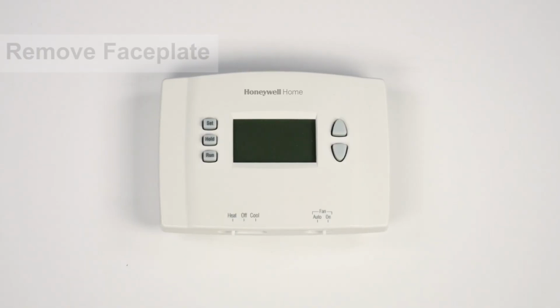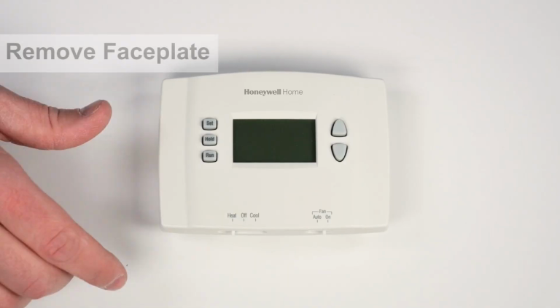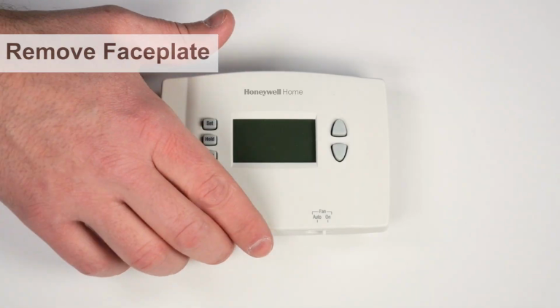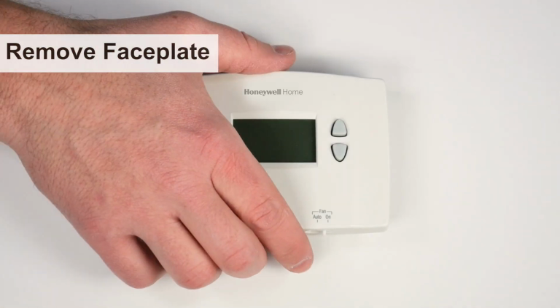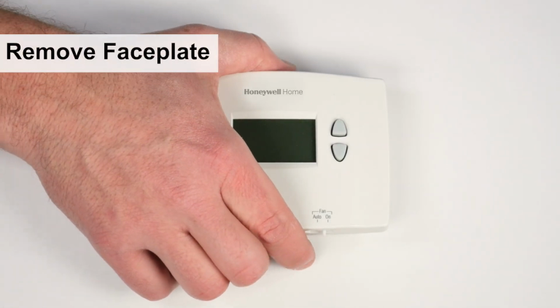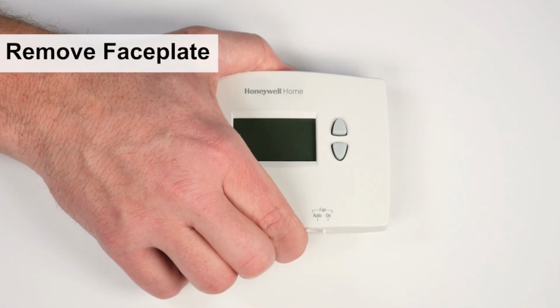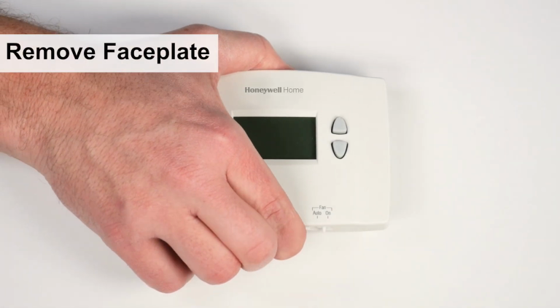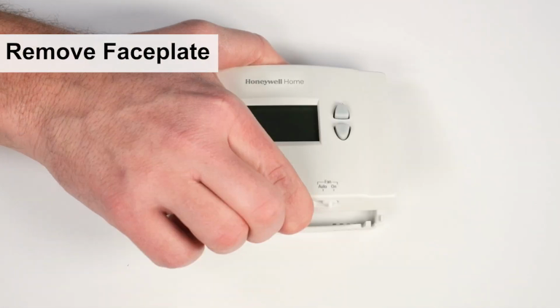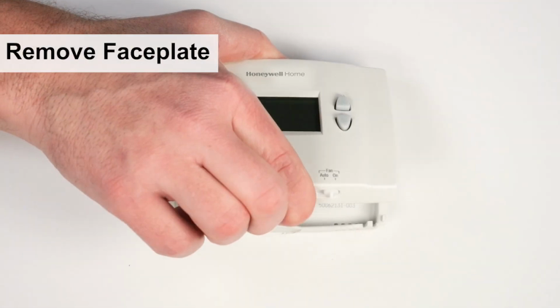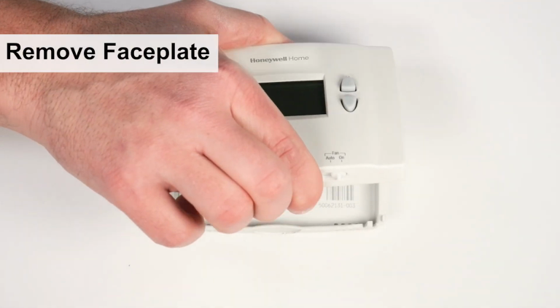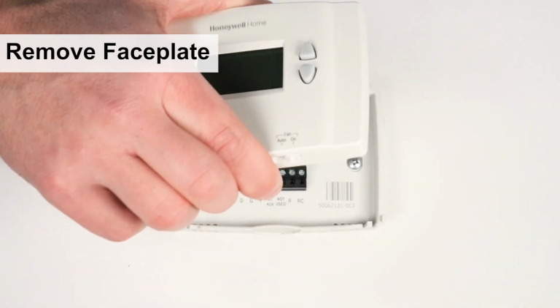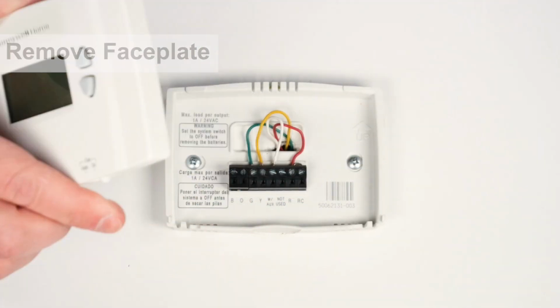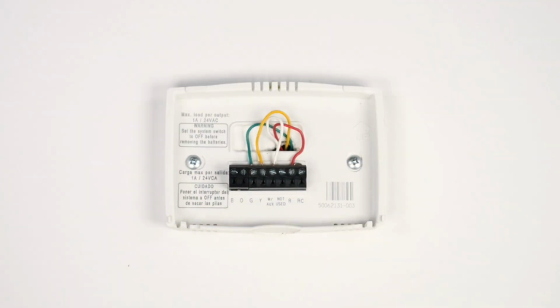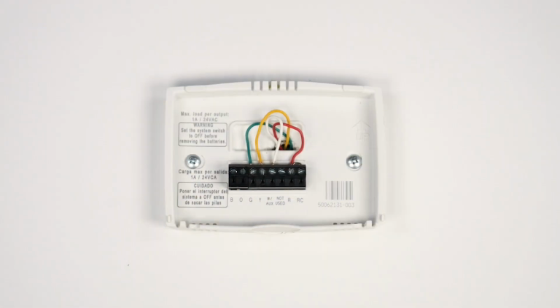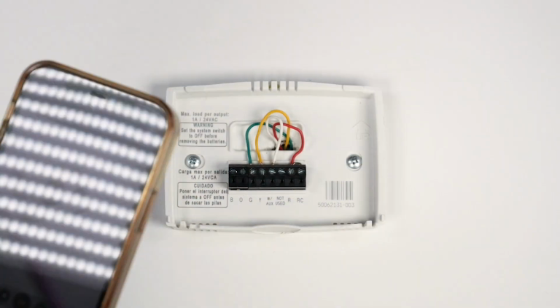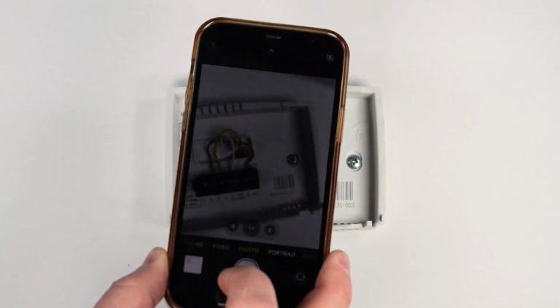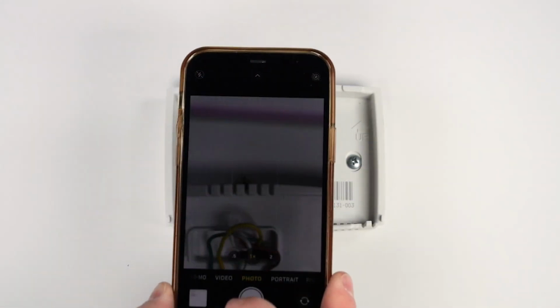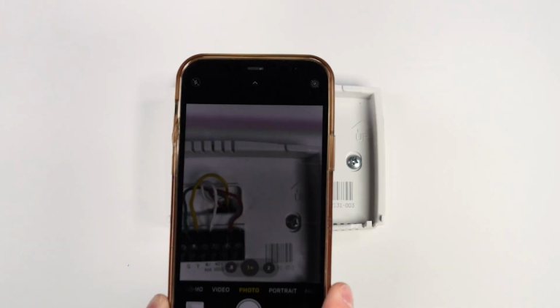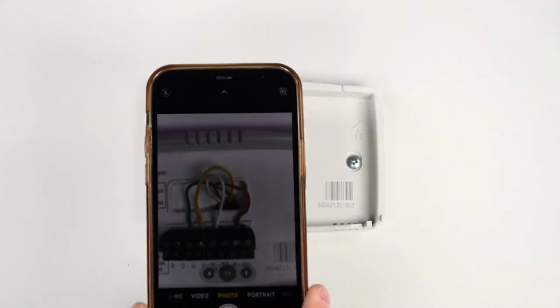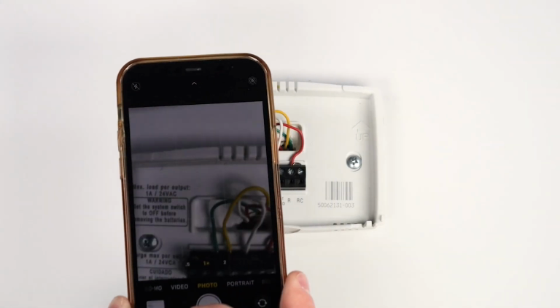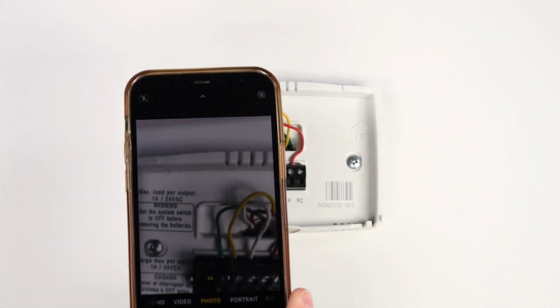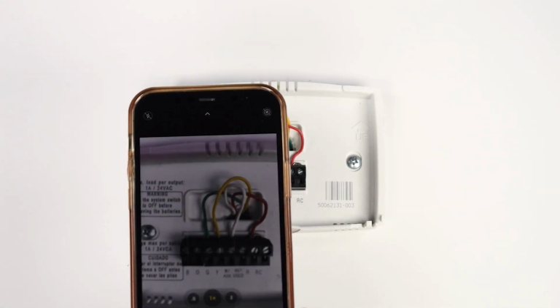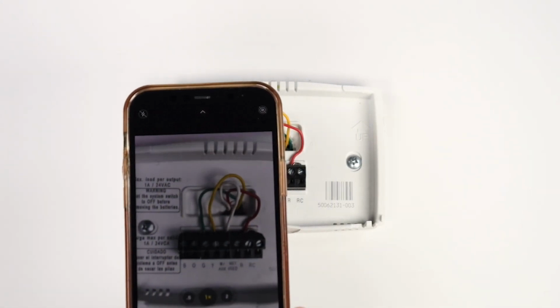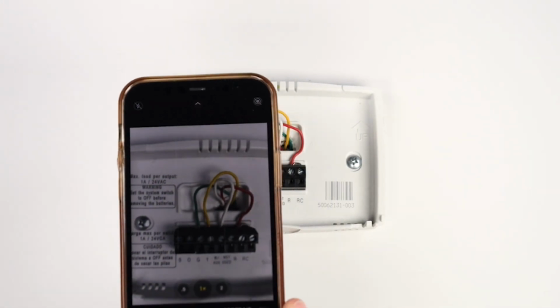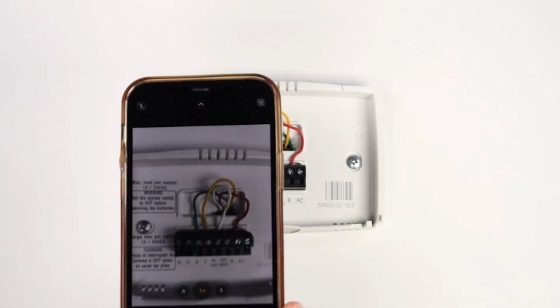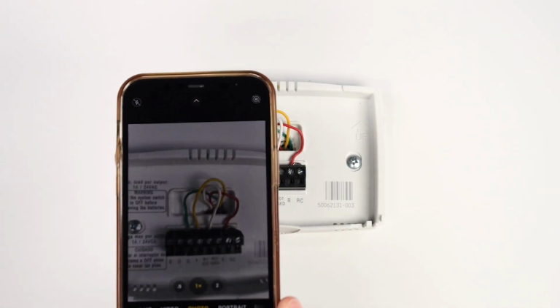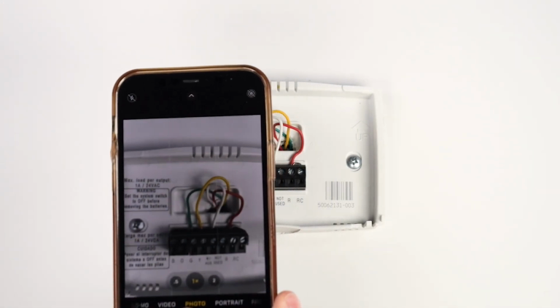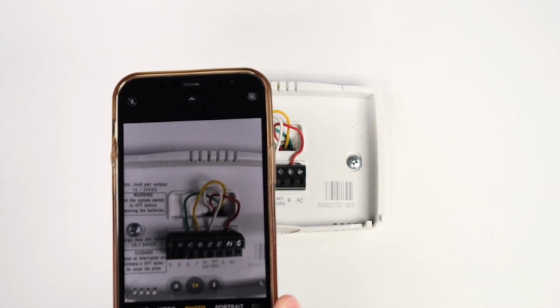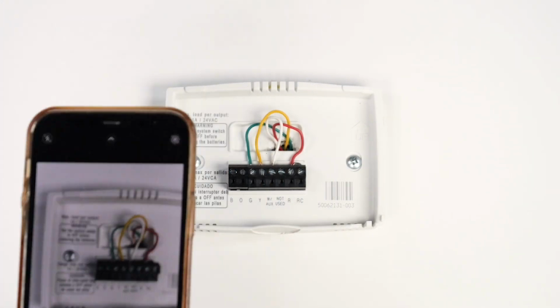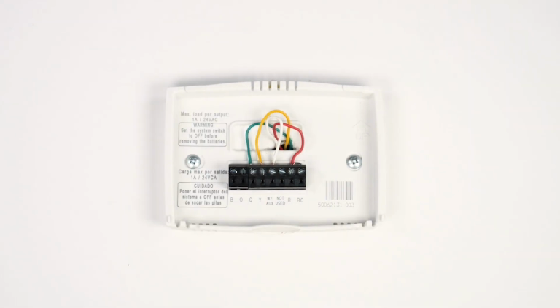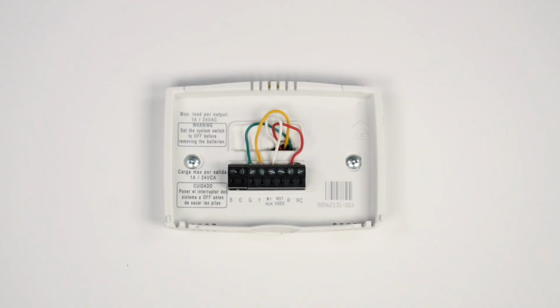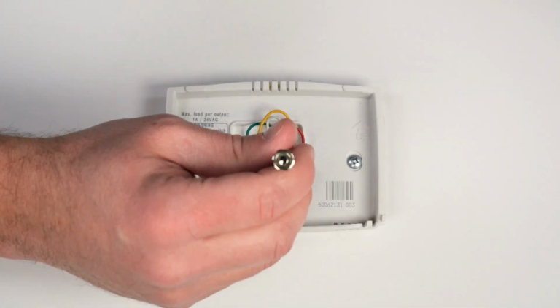Remove the faceplate of the old thermostat. To help you remember which terminals the wires go into, take a photo and label the wires.